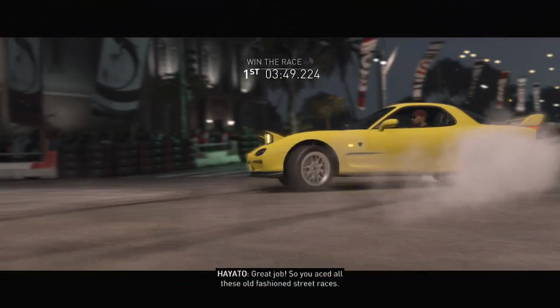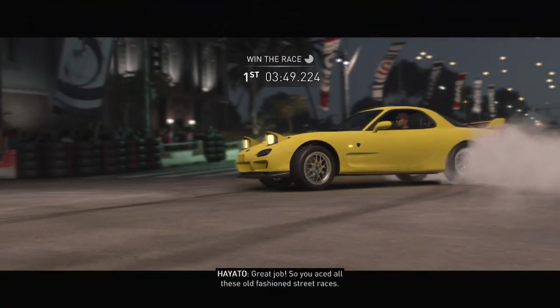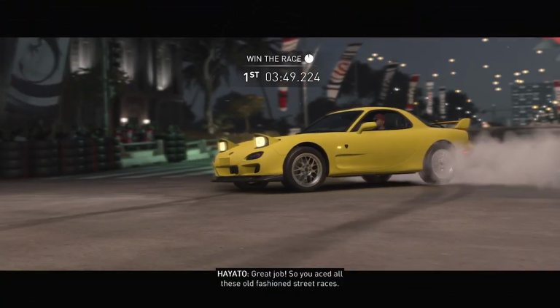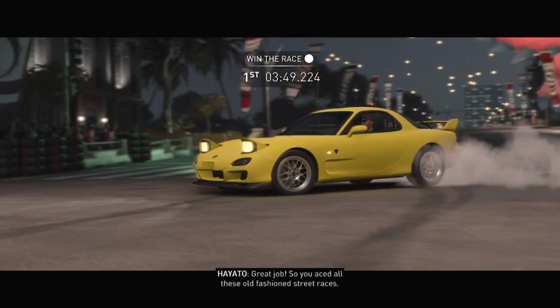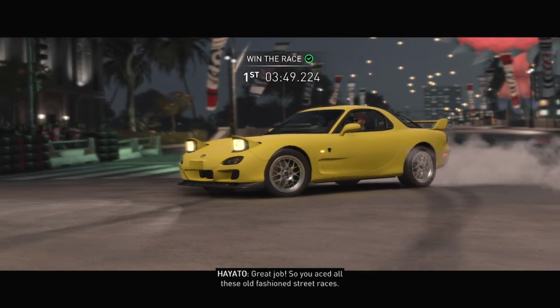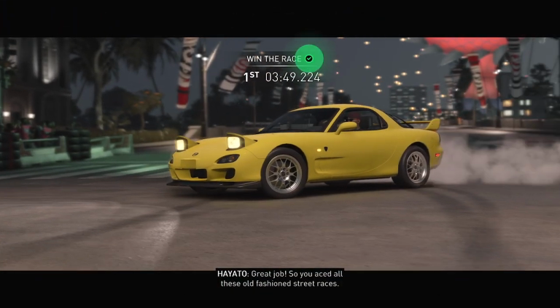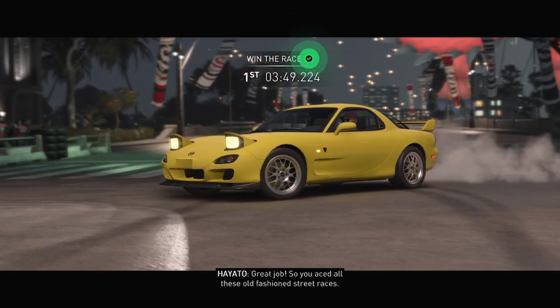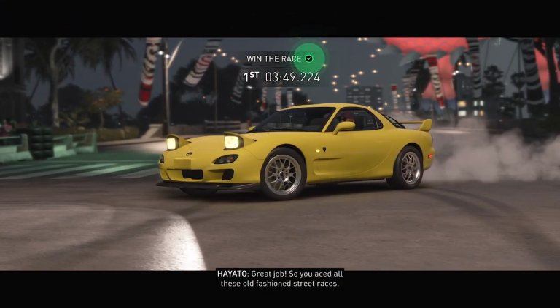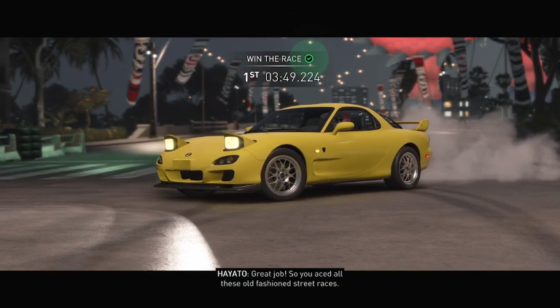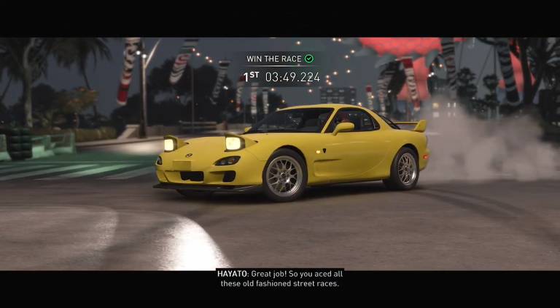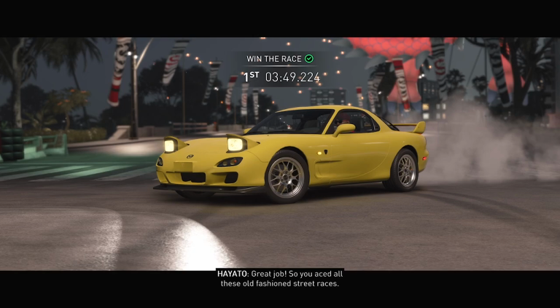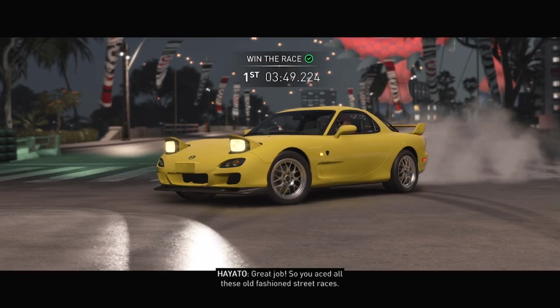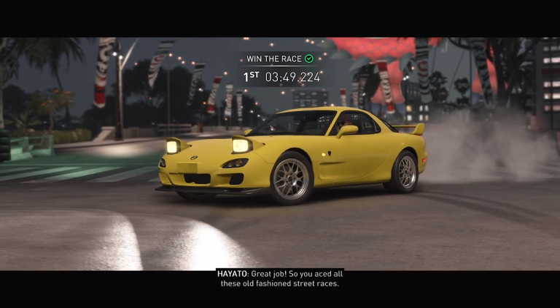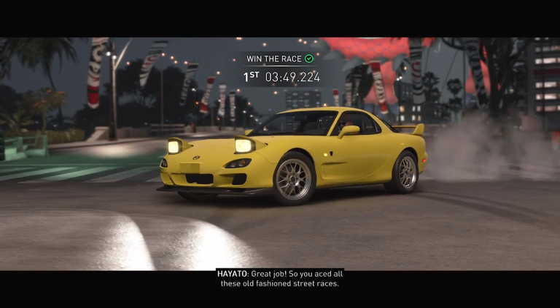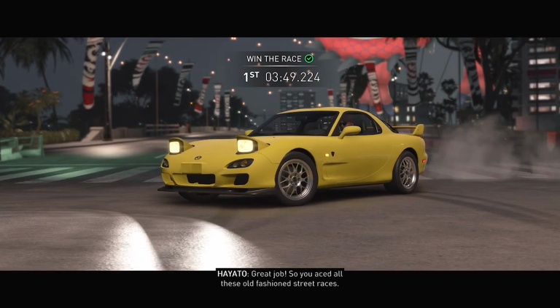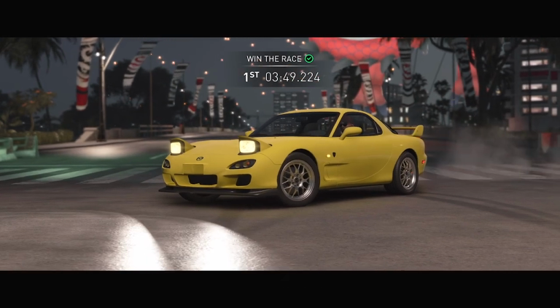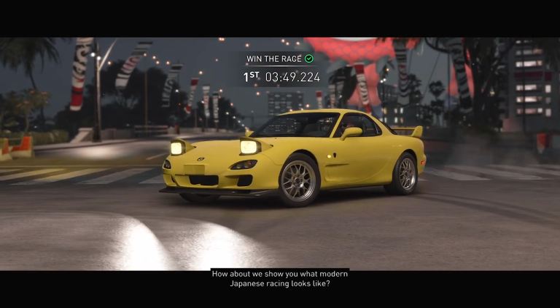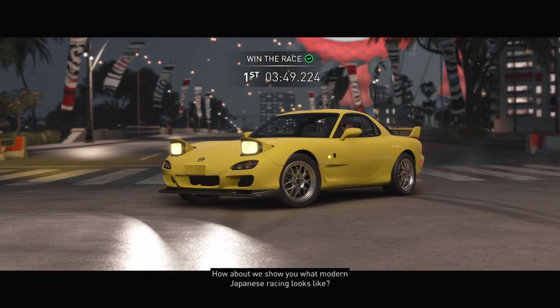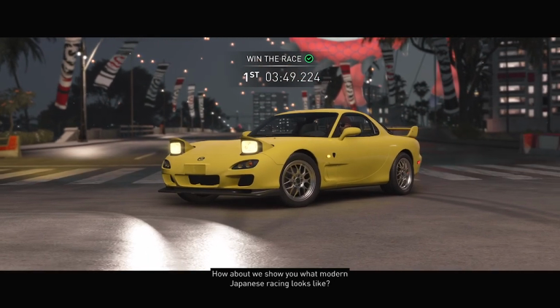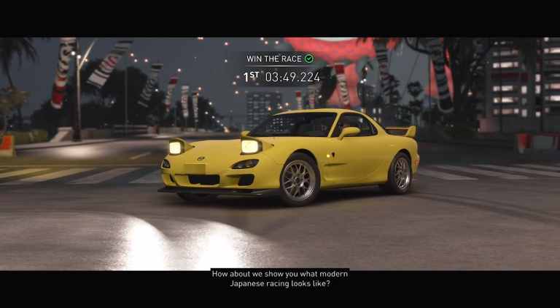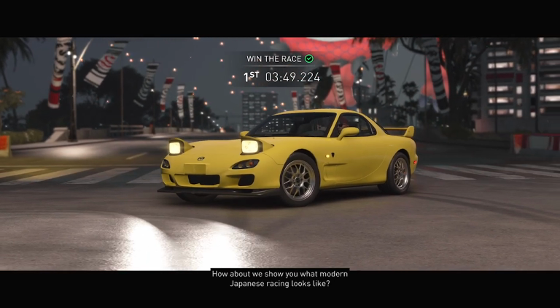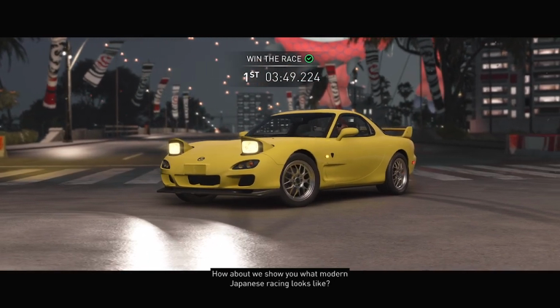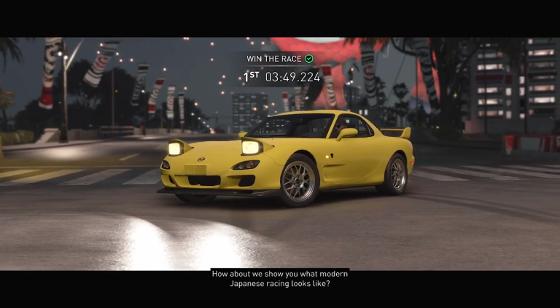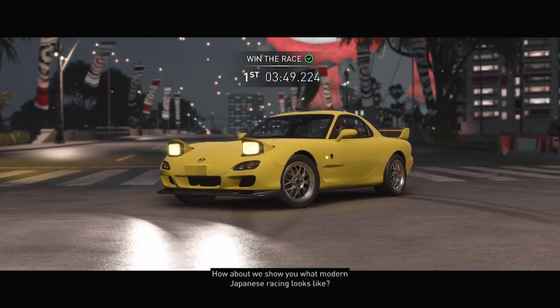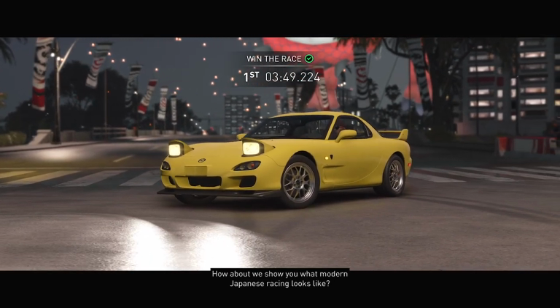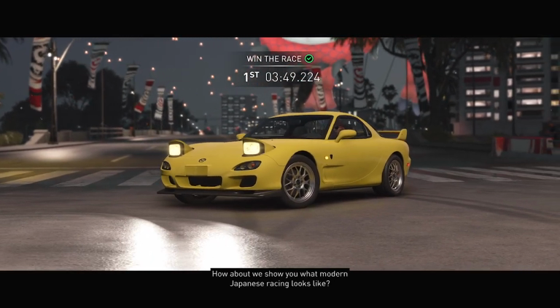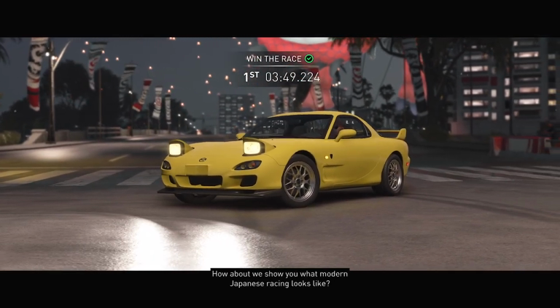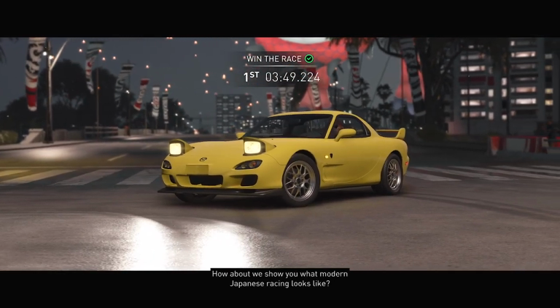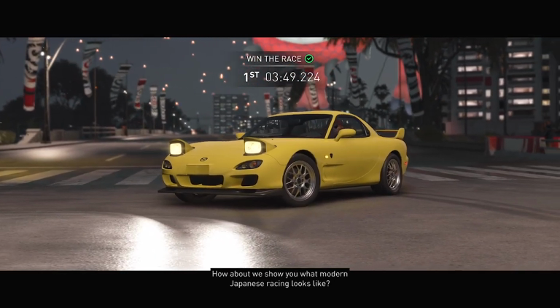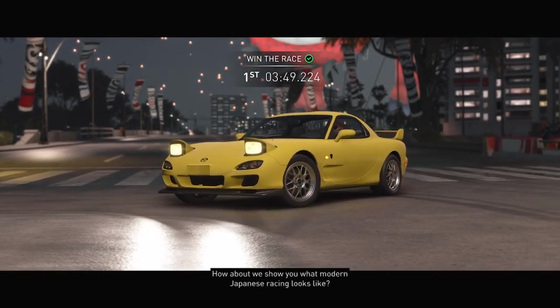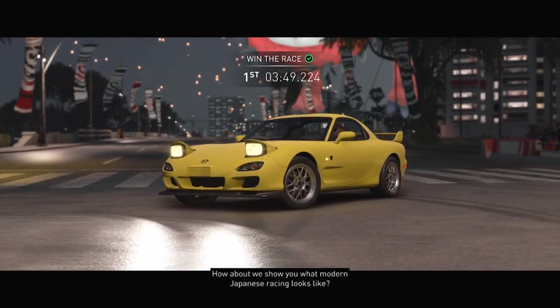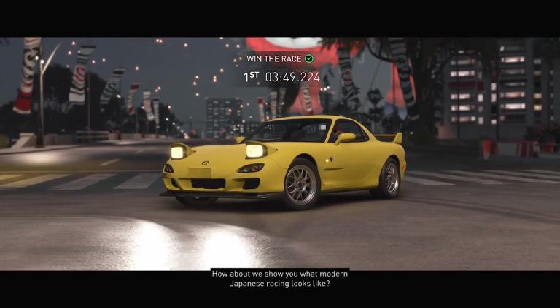Though you raced all these old-fashioned street races, how about we show you what modern Japanese street racing looks like?